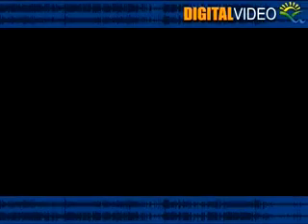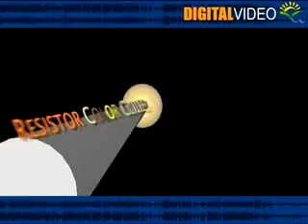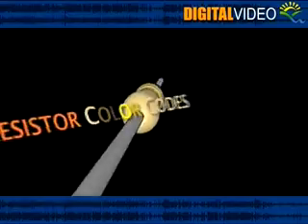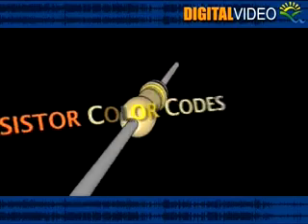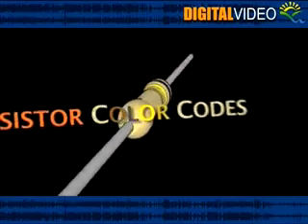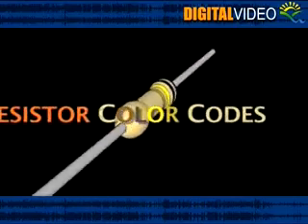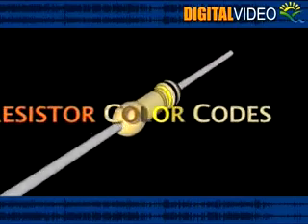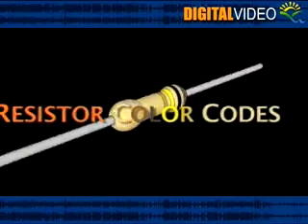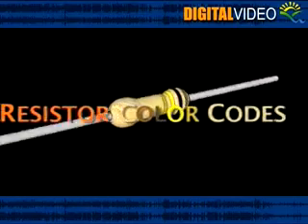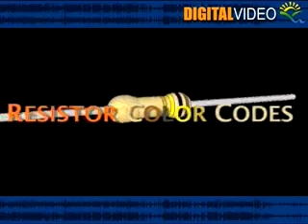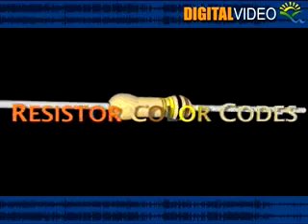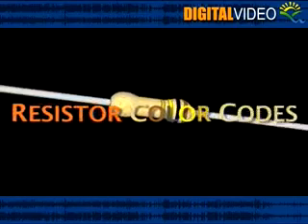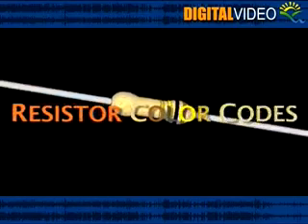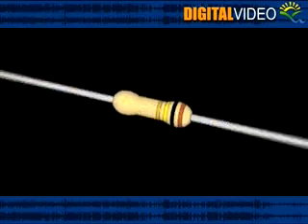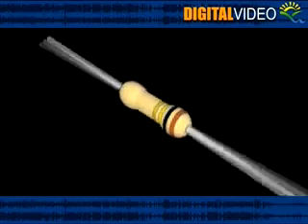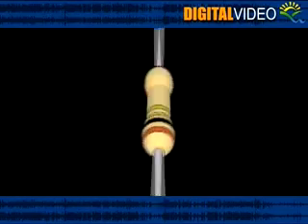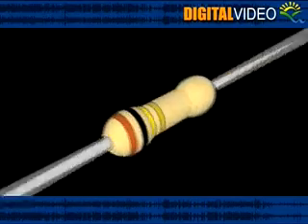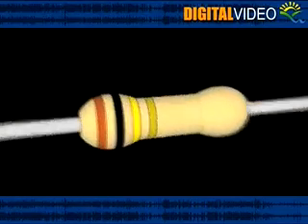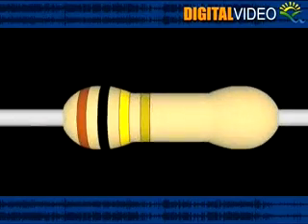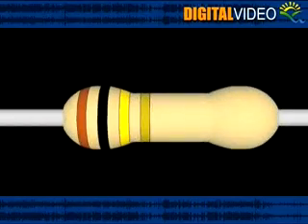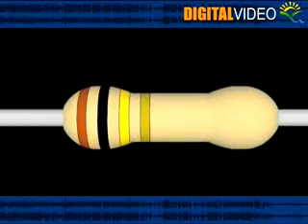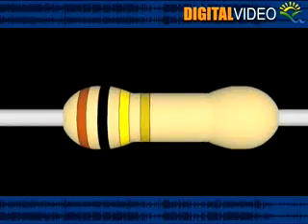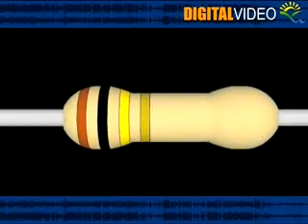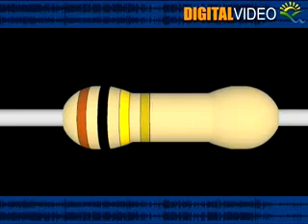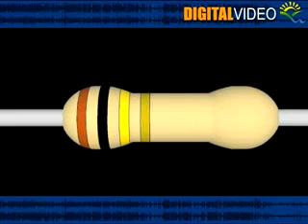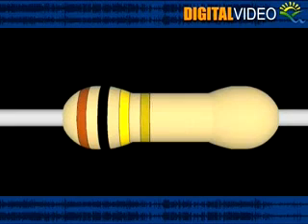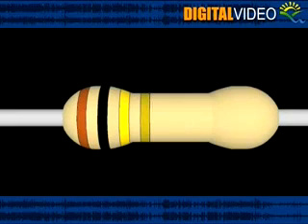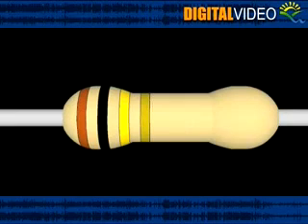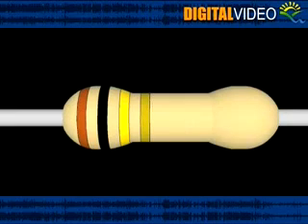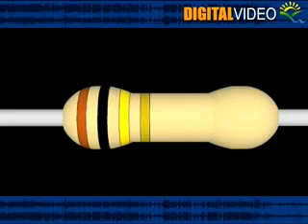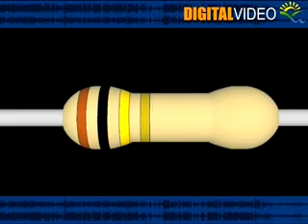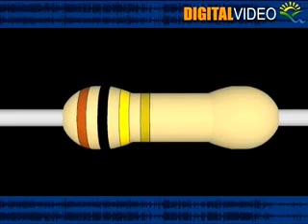Today we'll be talking about resistor color codes. The resistor color code is a system of resistance value marking using color bands.